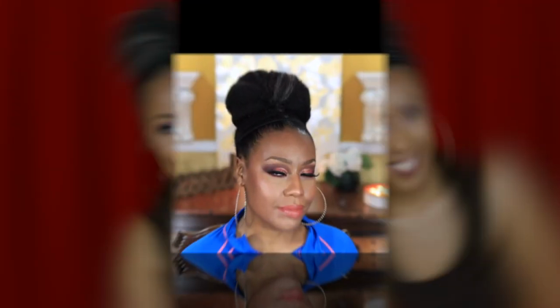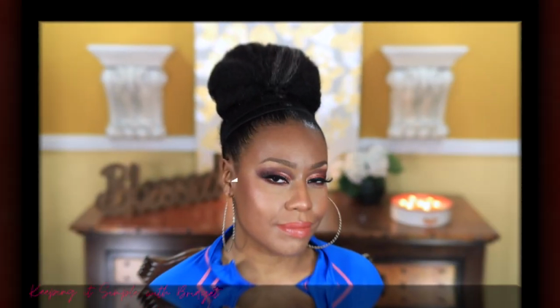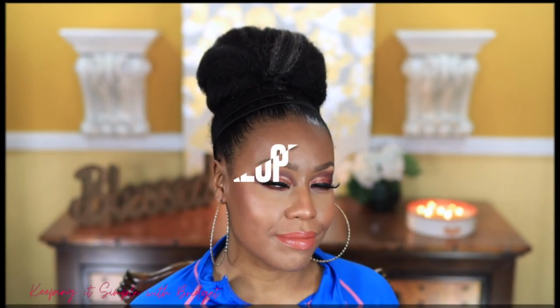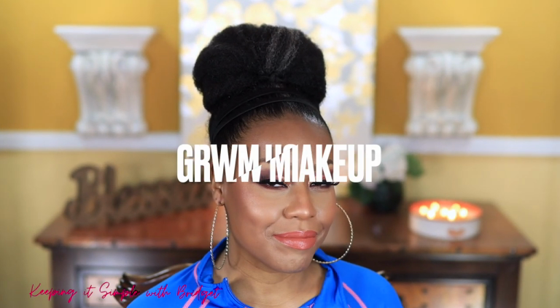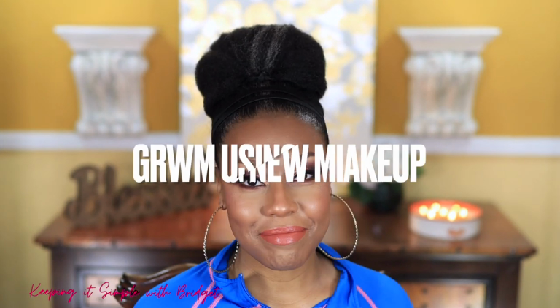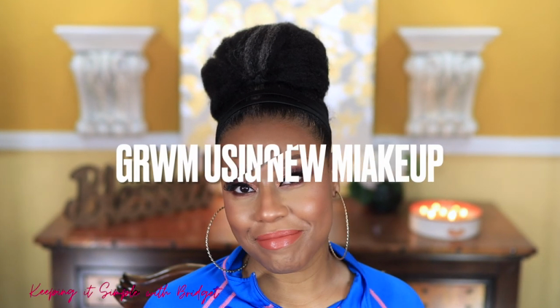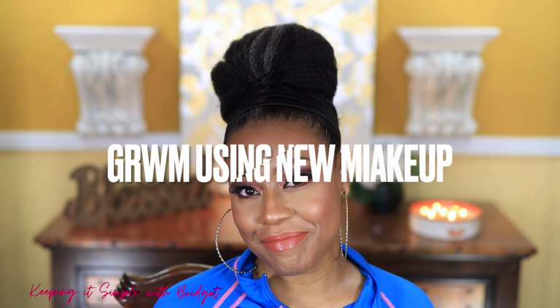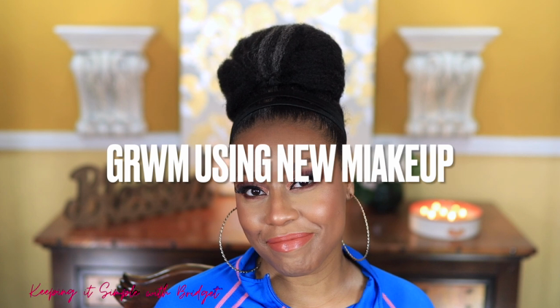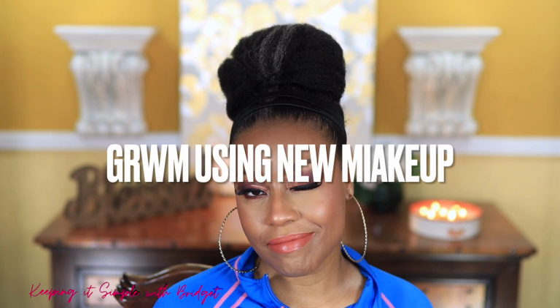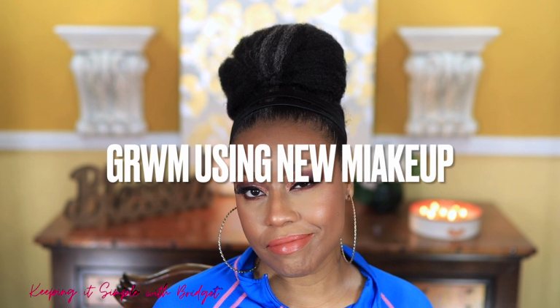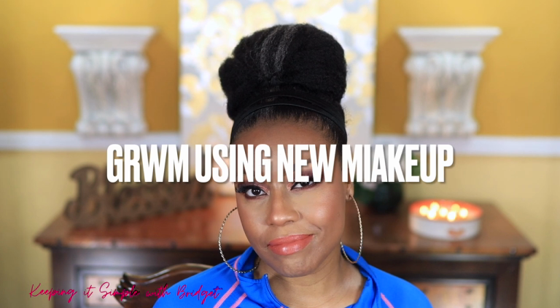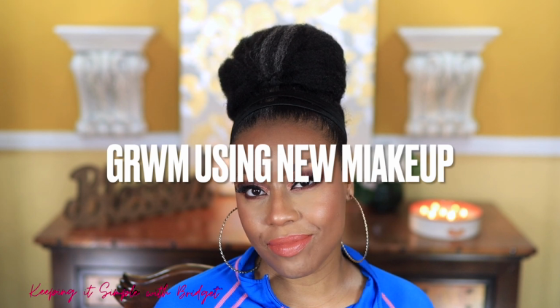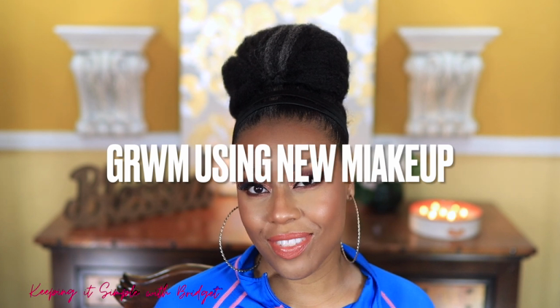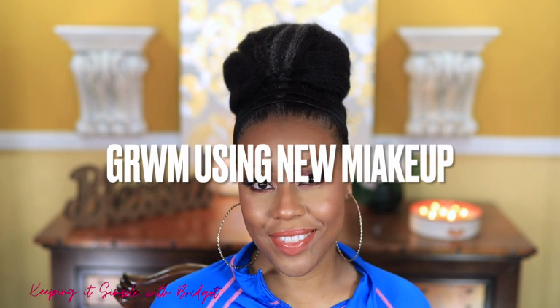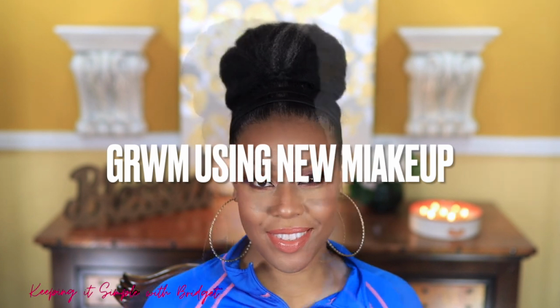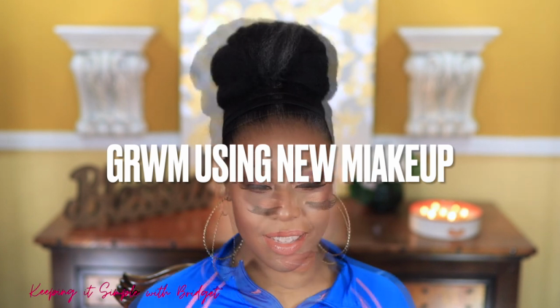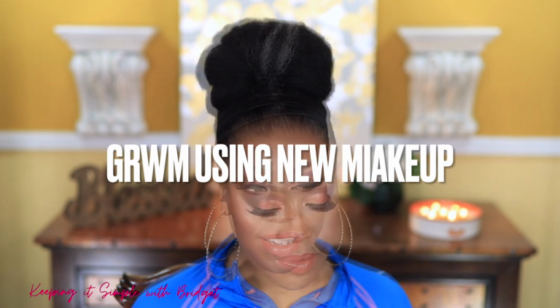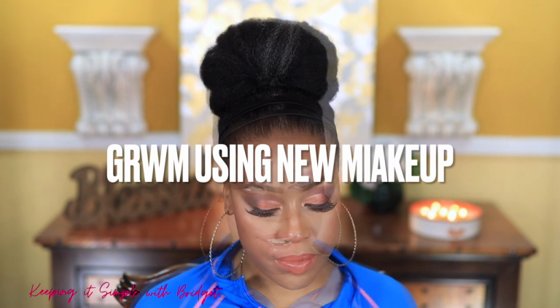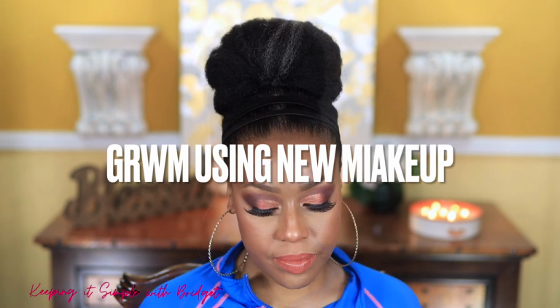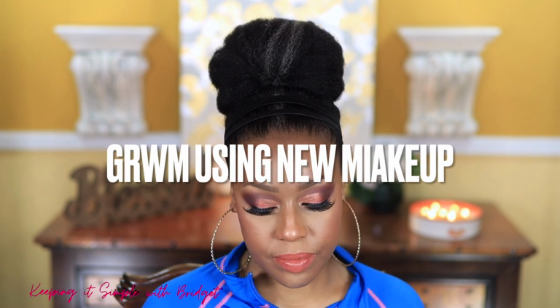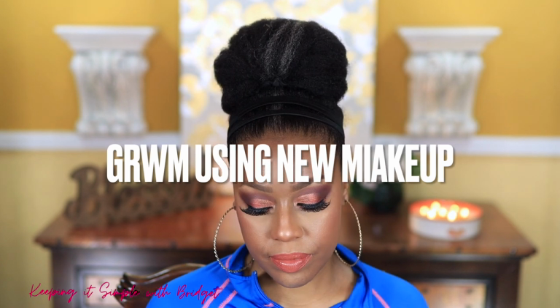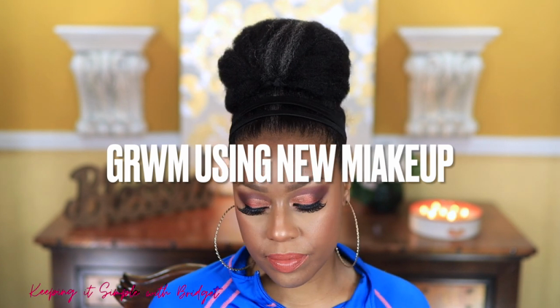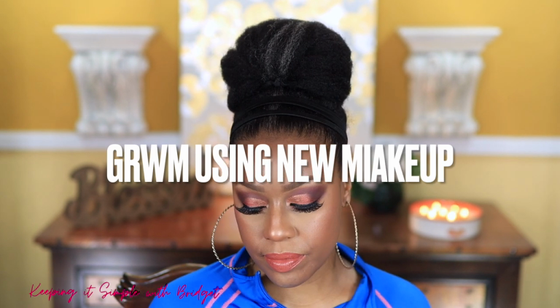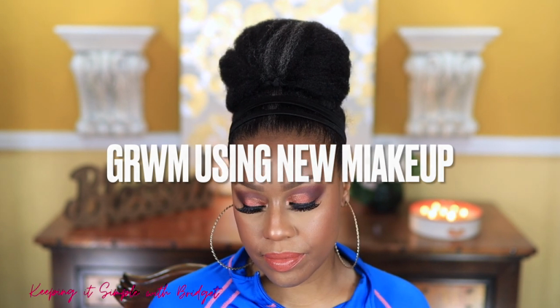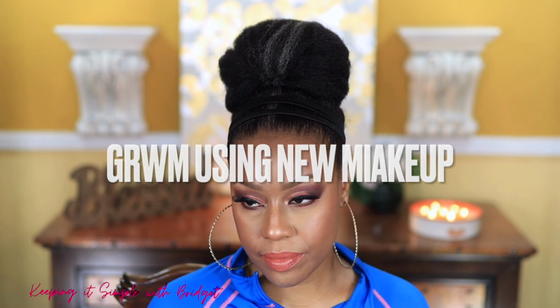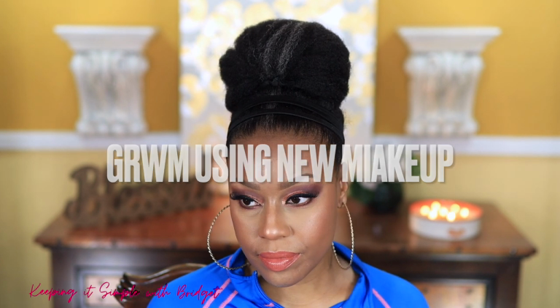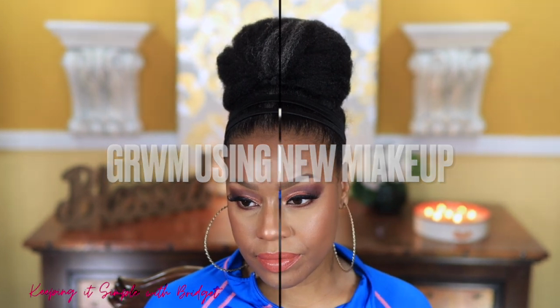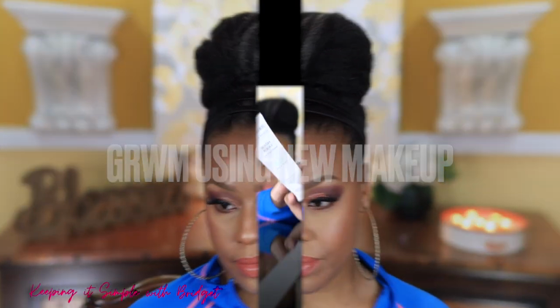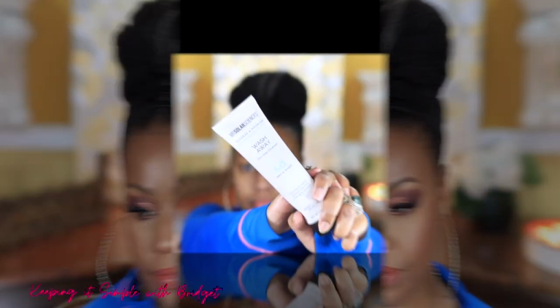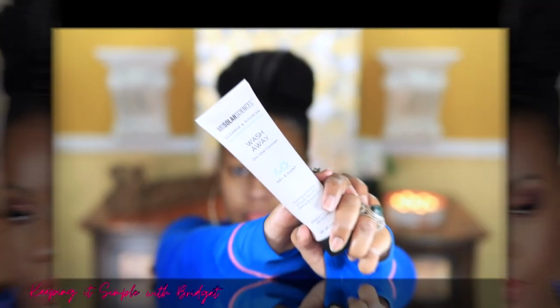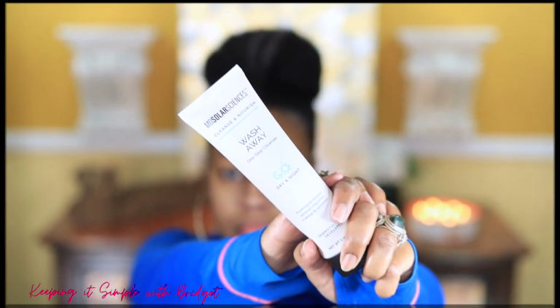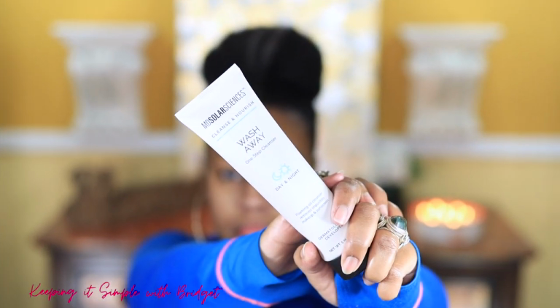Hey everybody, I'm back with a get ready with me using new makeup, so let's just get to it.